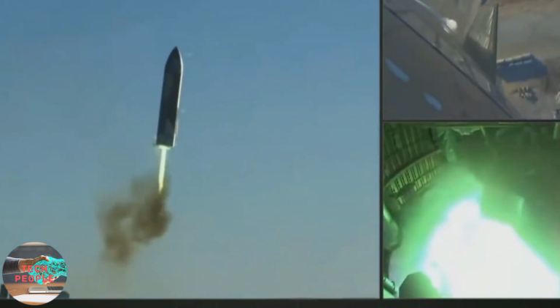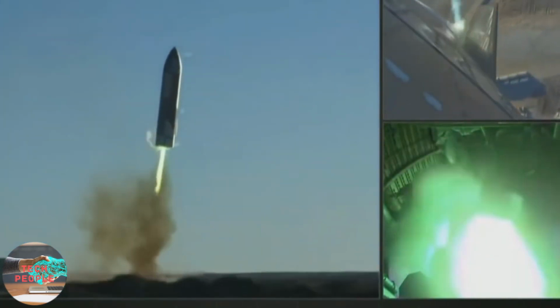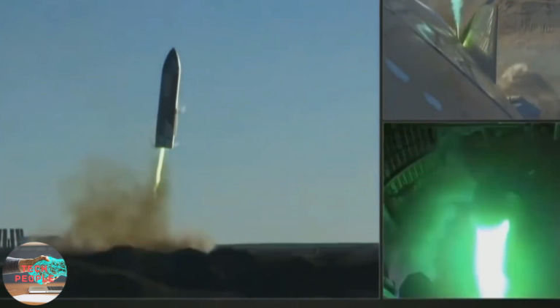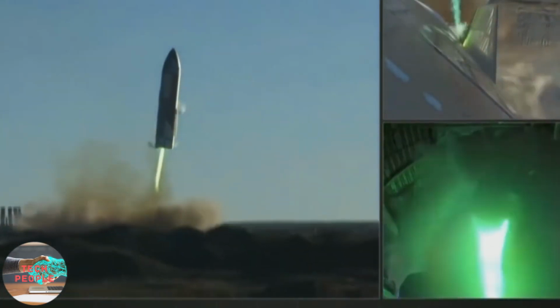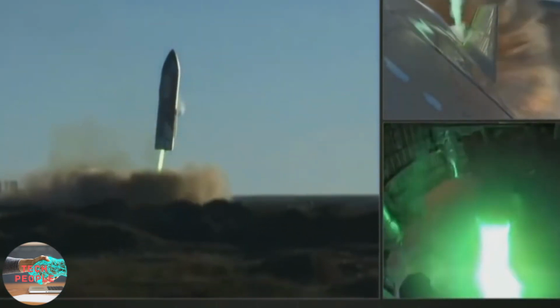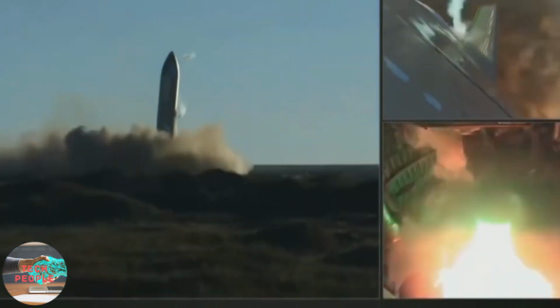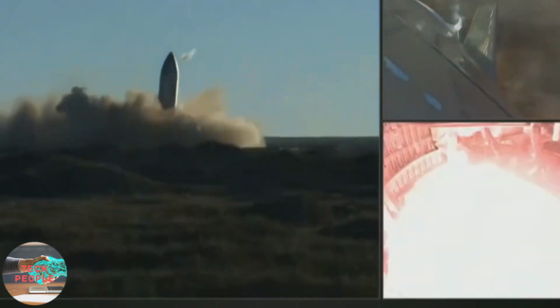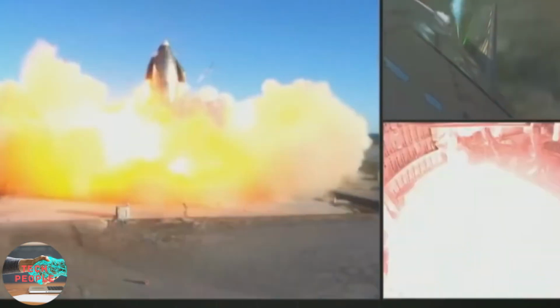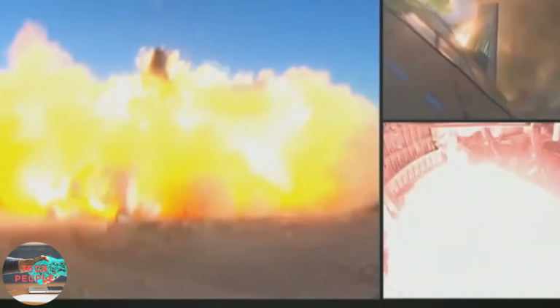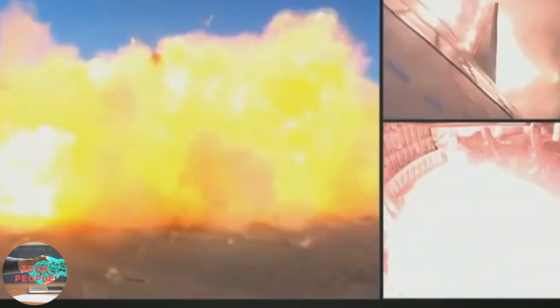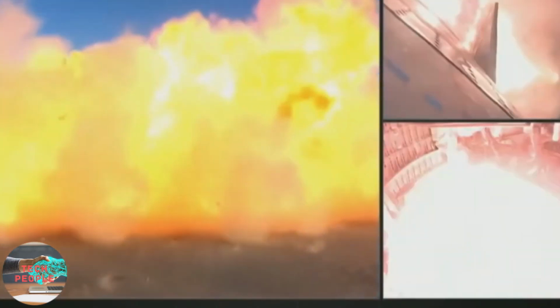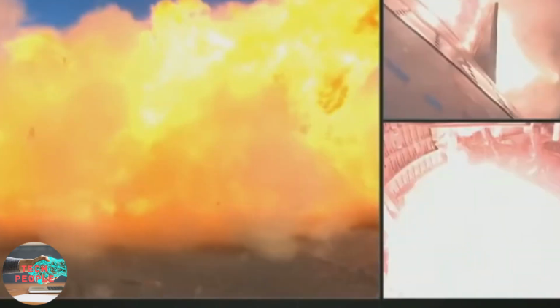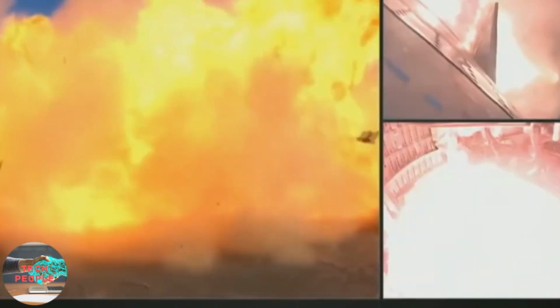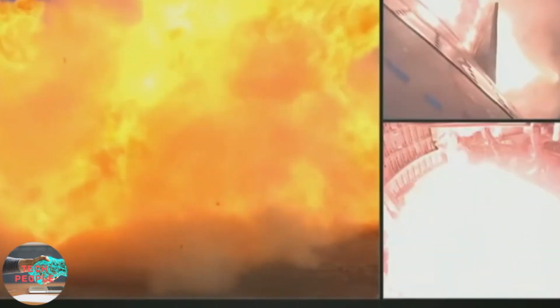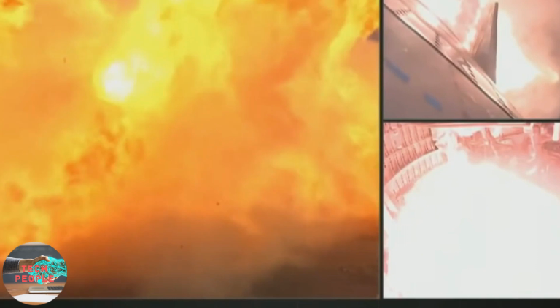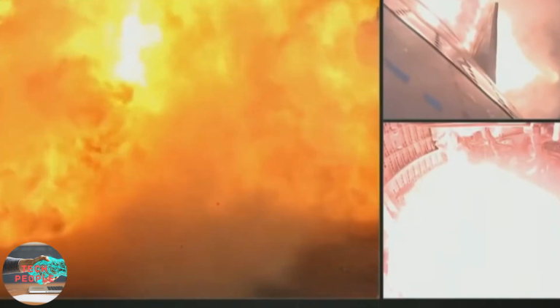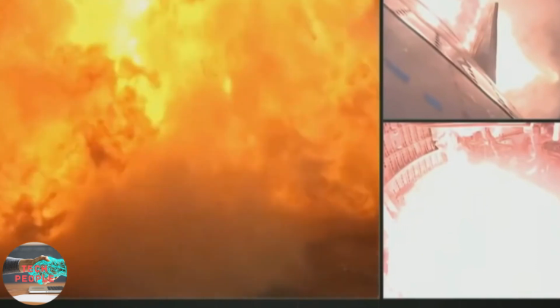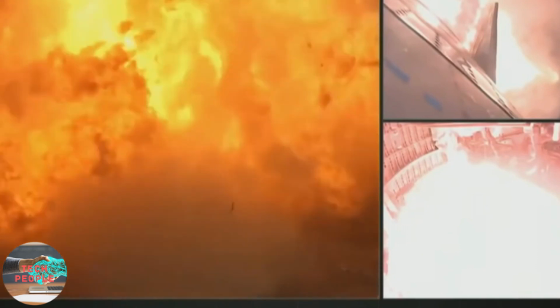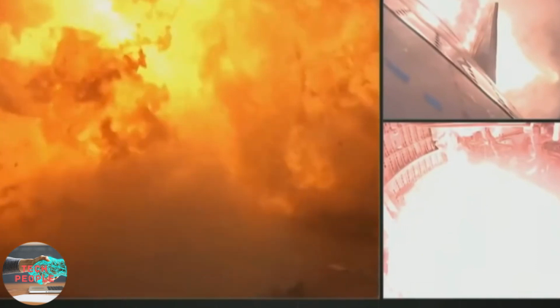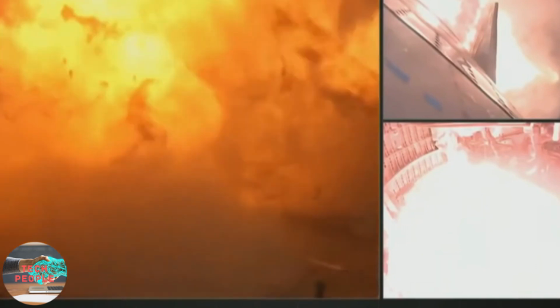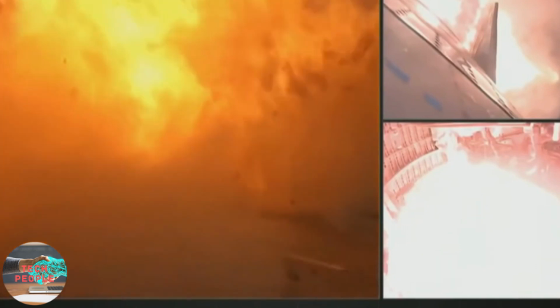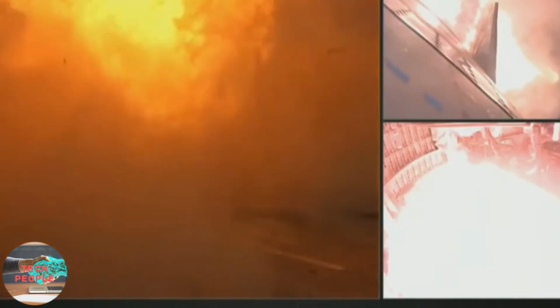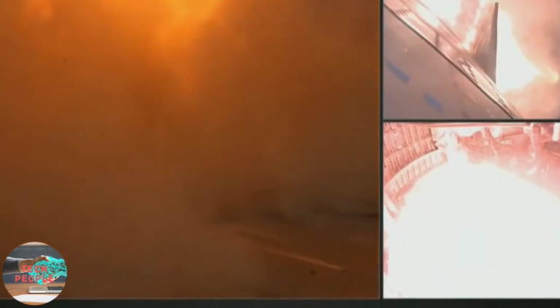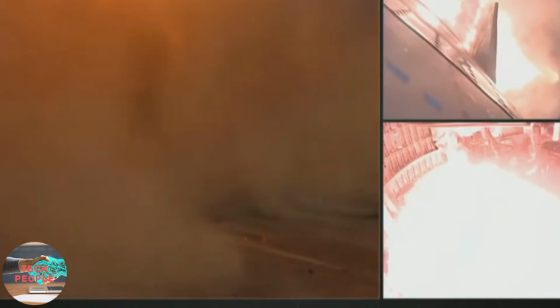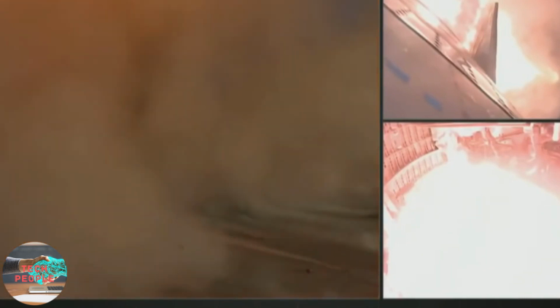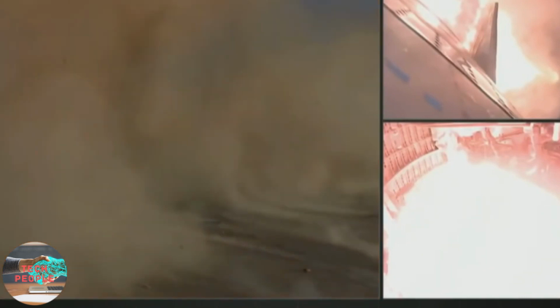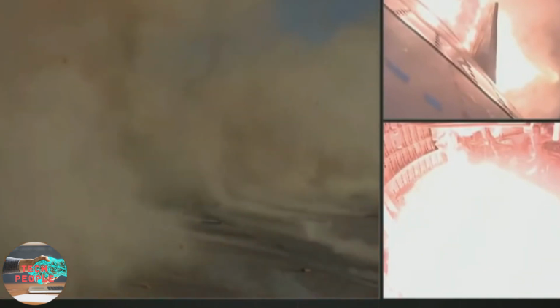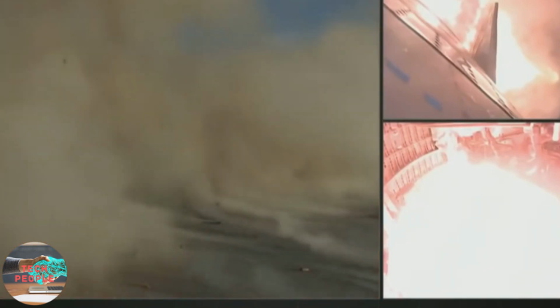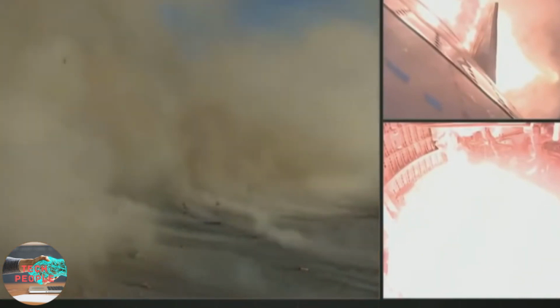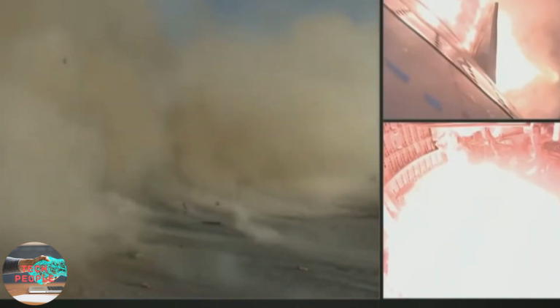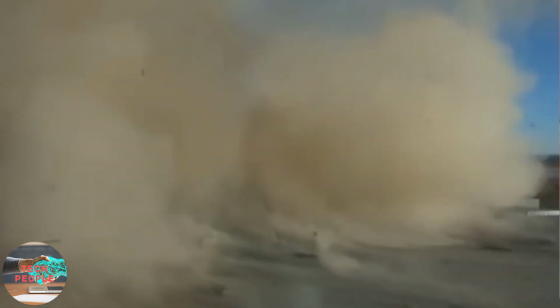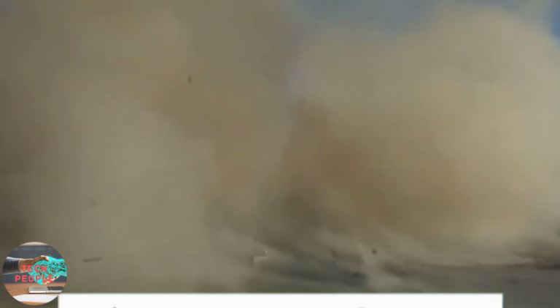Stay with us in this video and be amazed by the new technology SpaceX will use to land their Super Heavy booster.